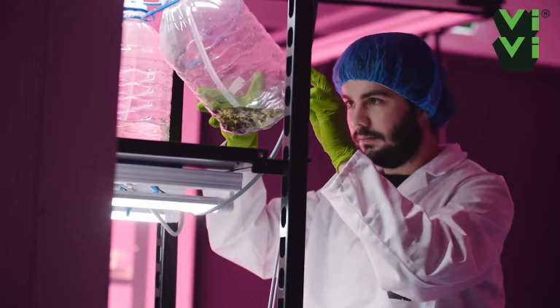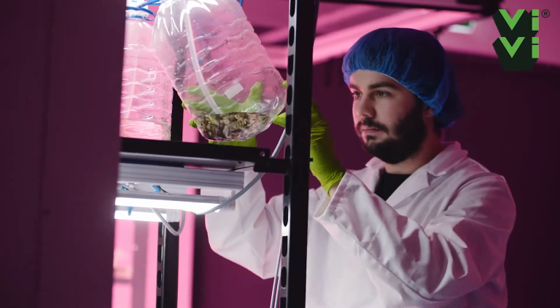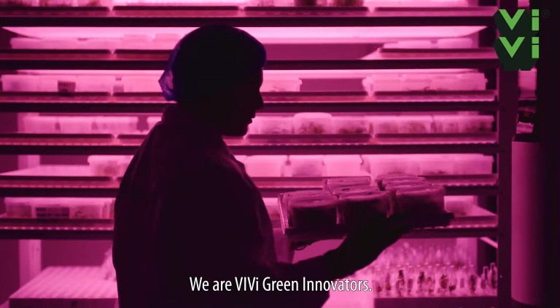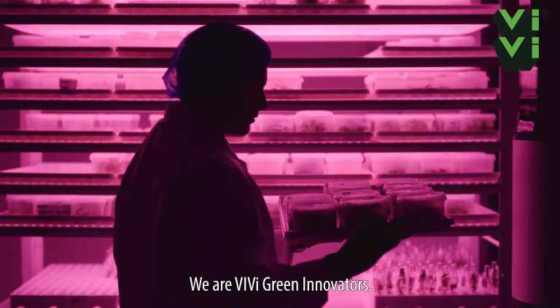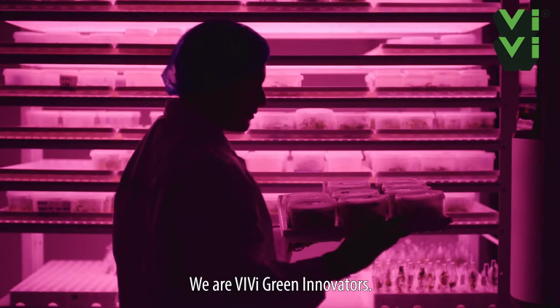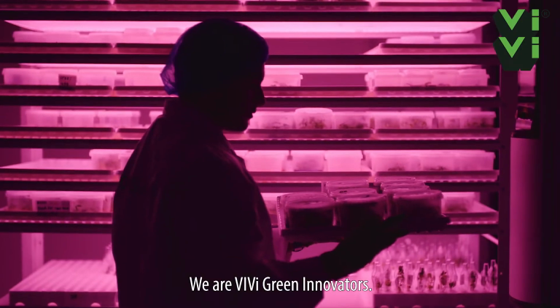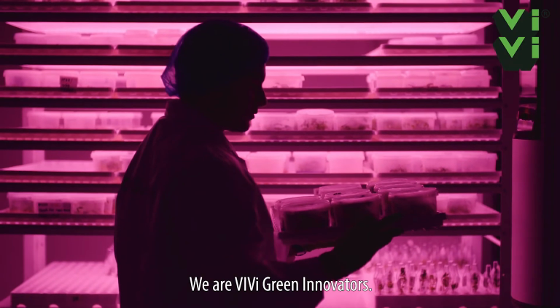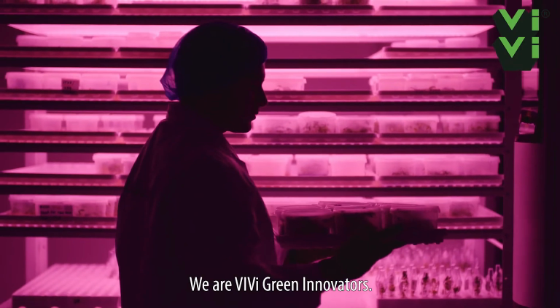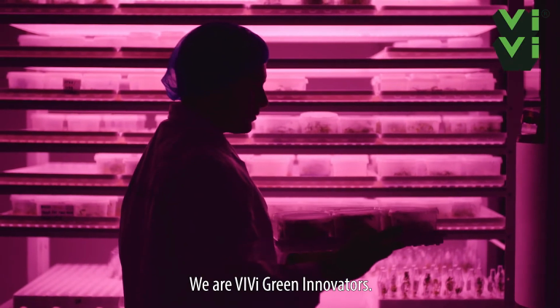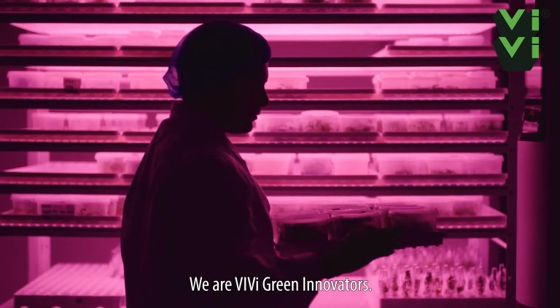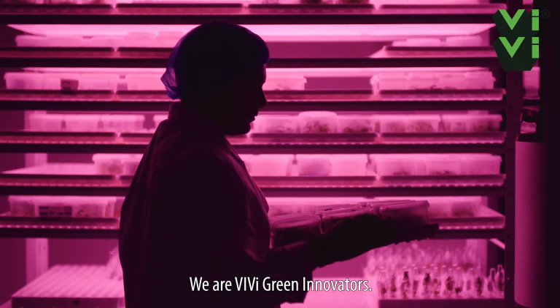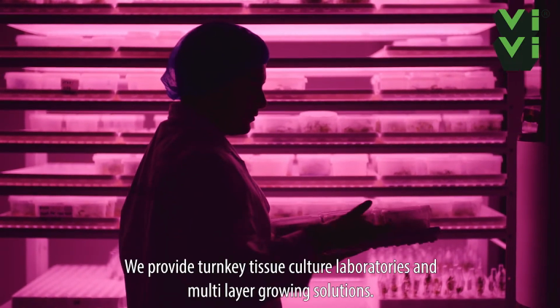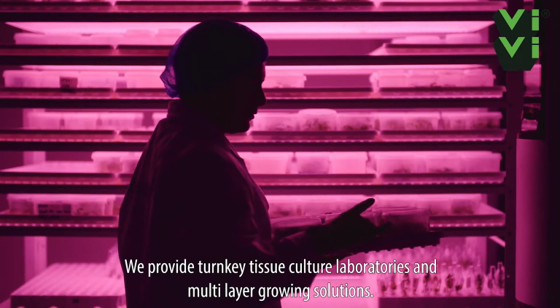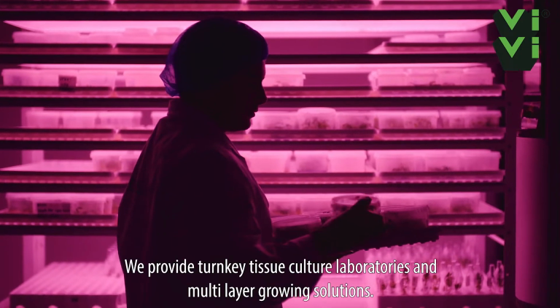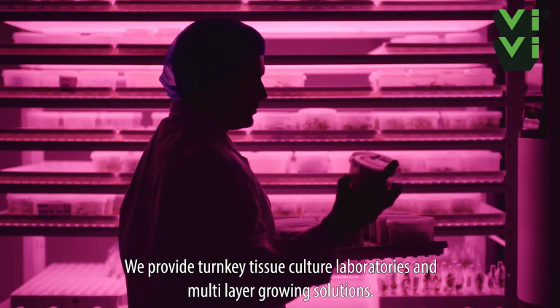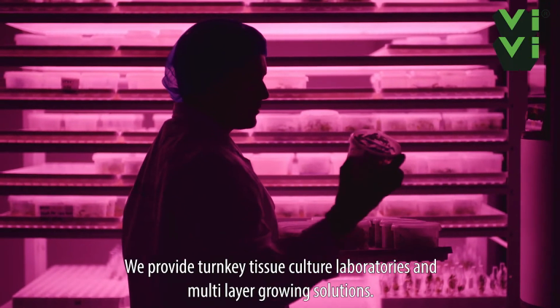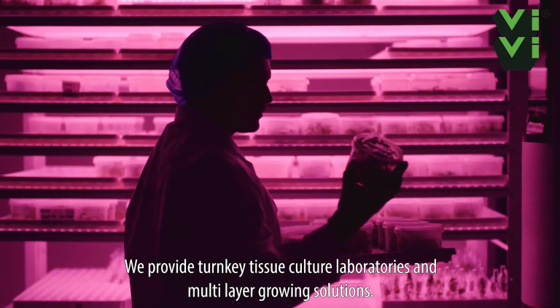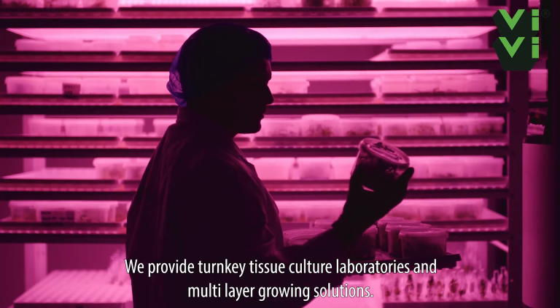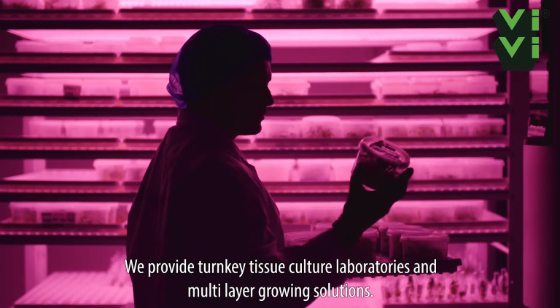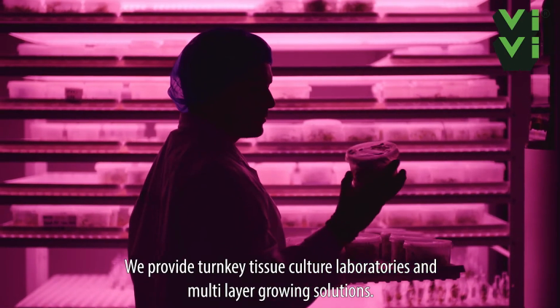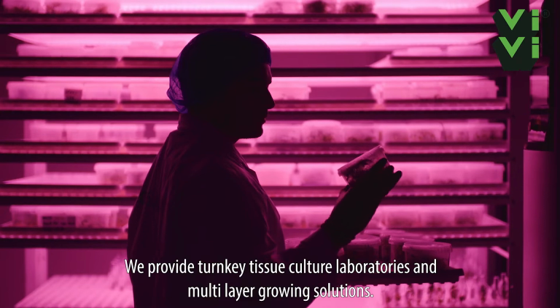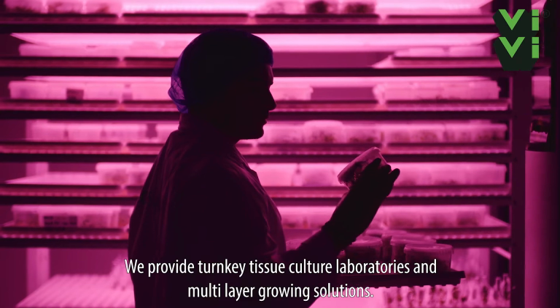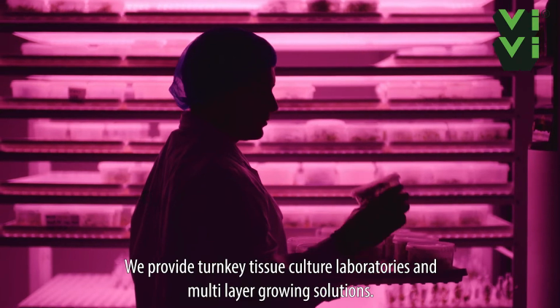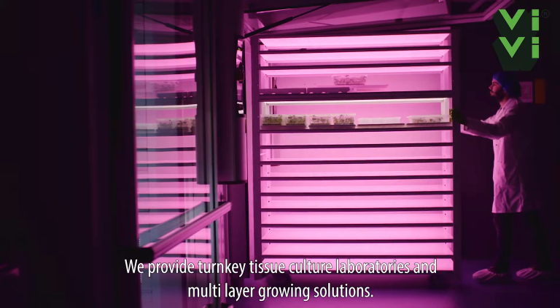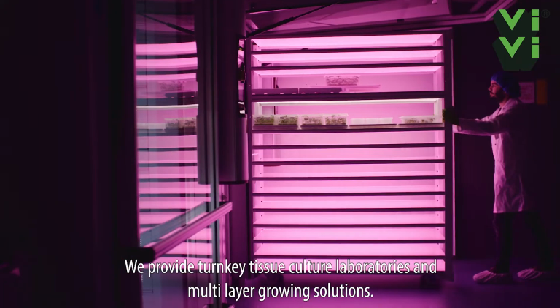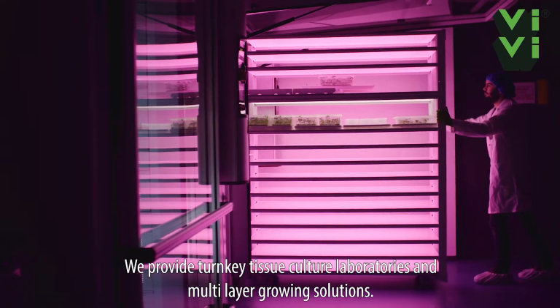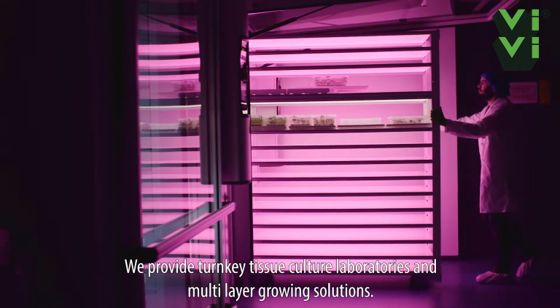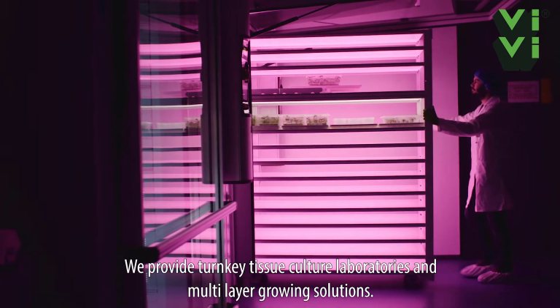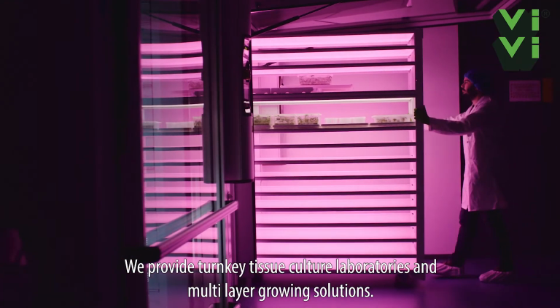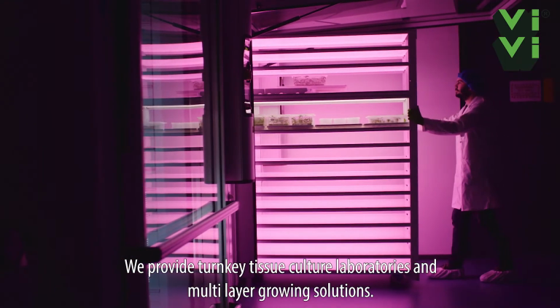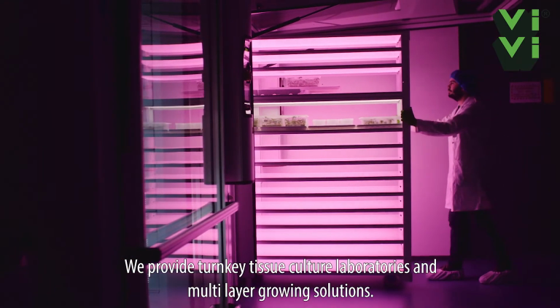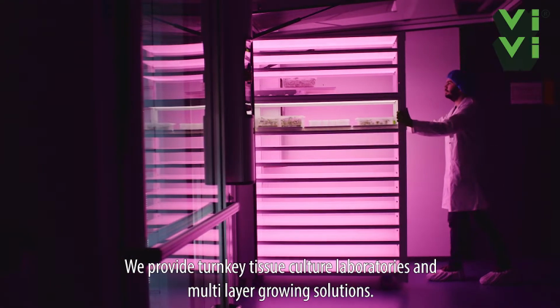We are VV Green Innovators. We provide turnkey tissue culture laboratories and multi-layer growing solutions.